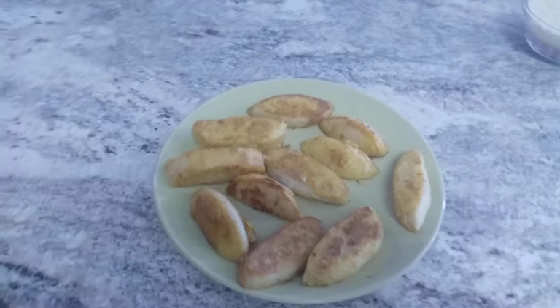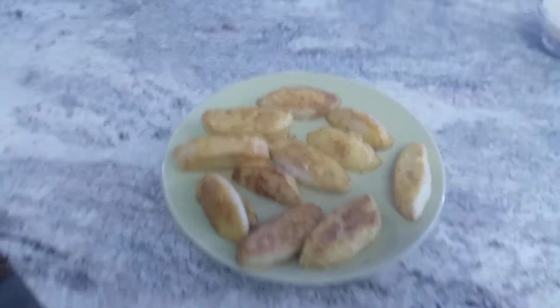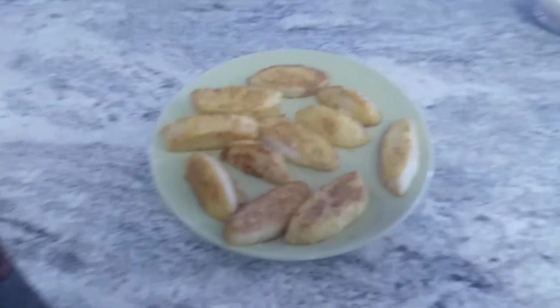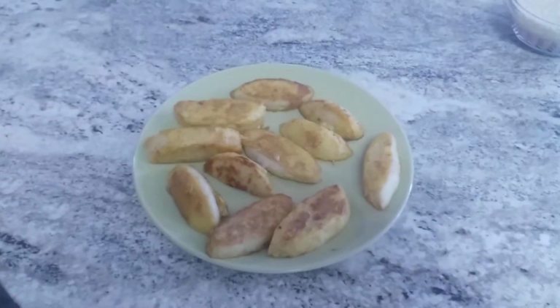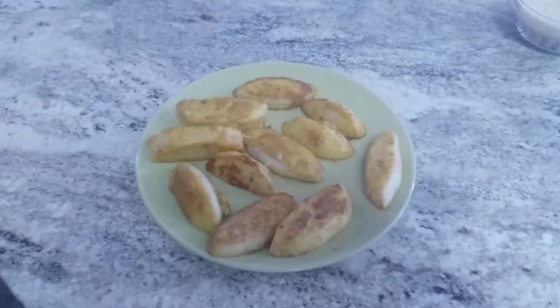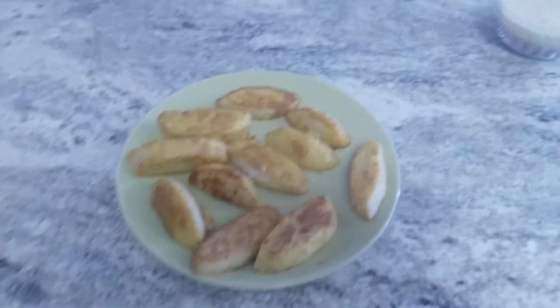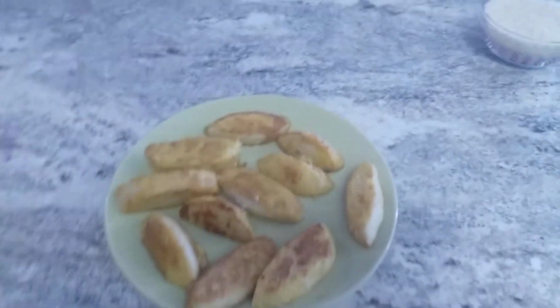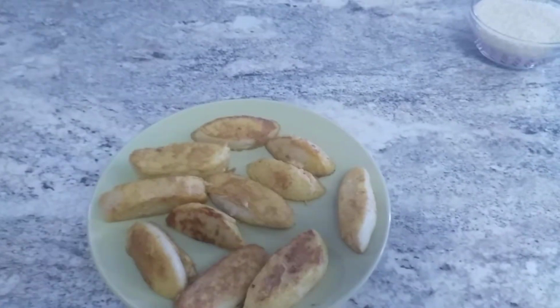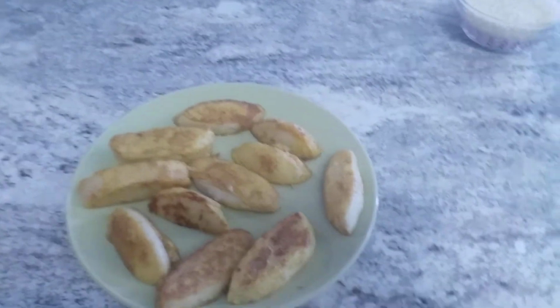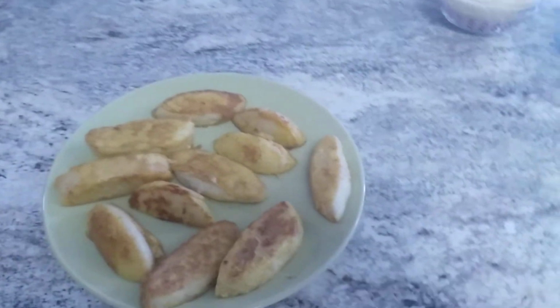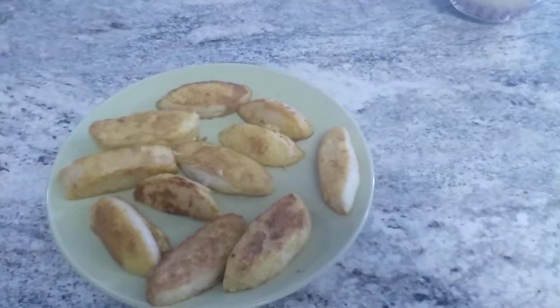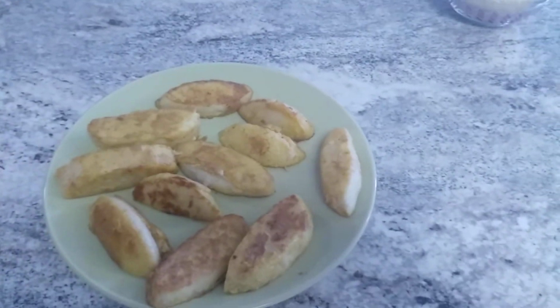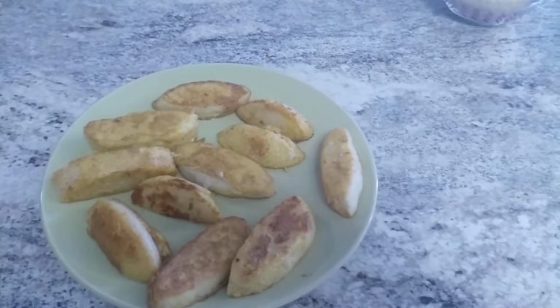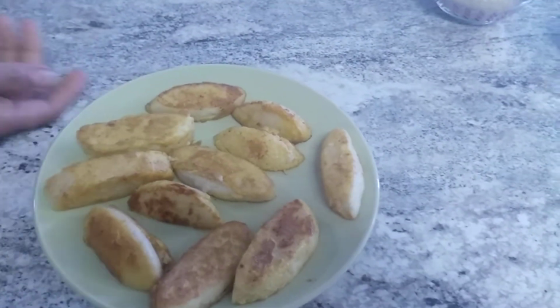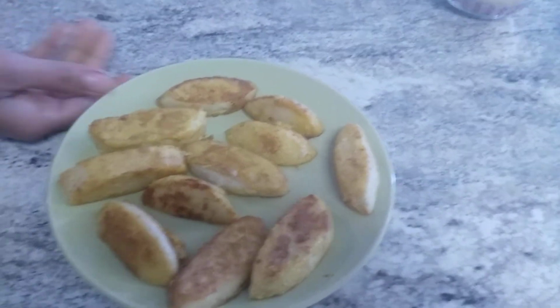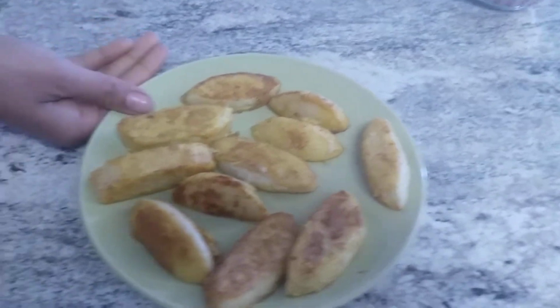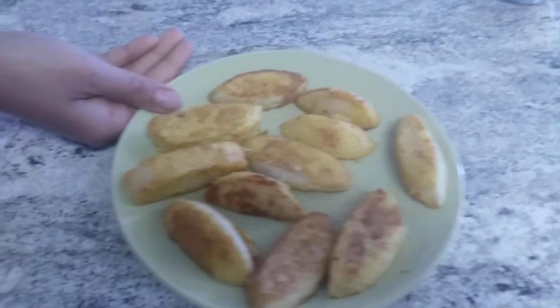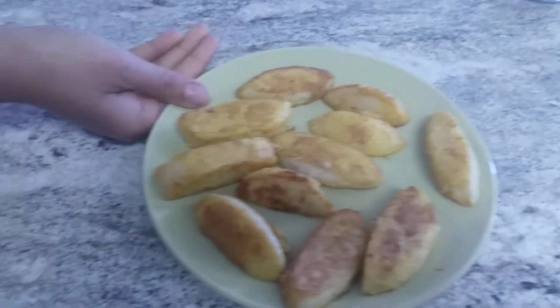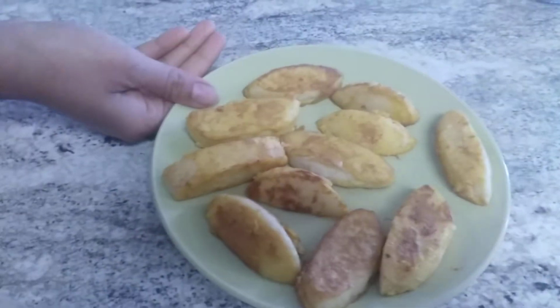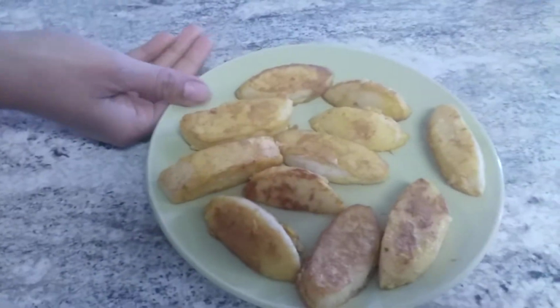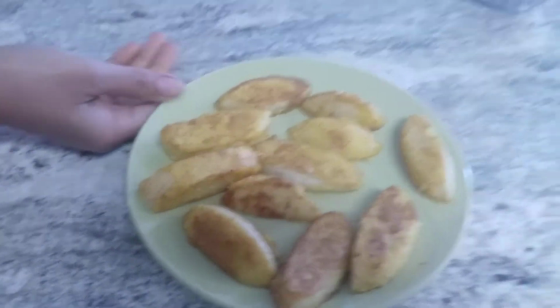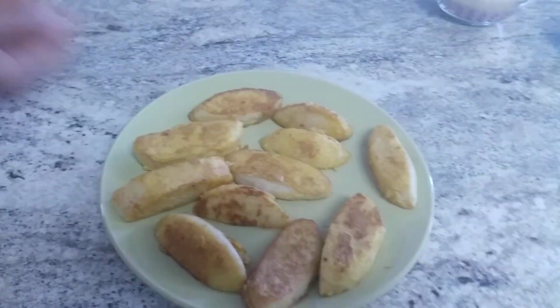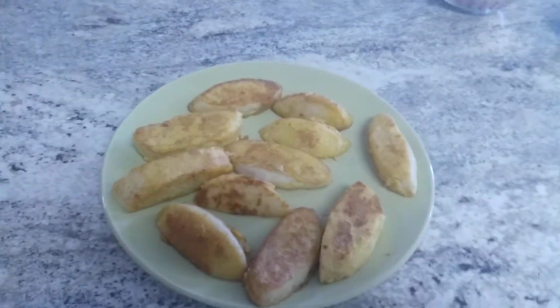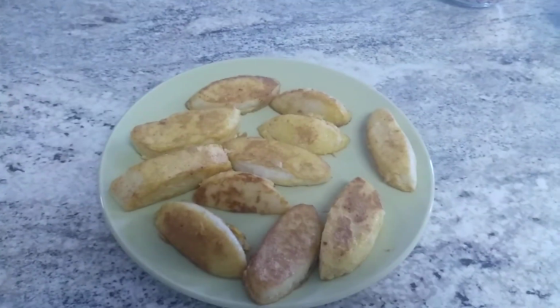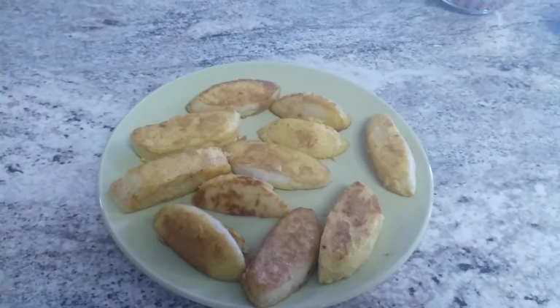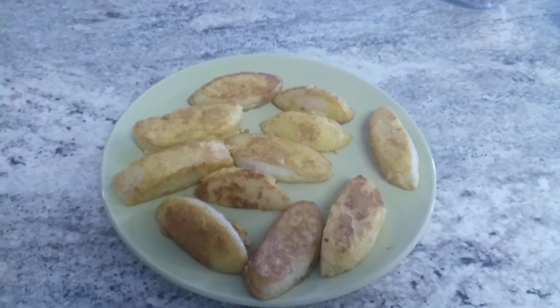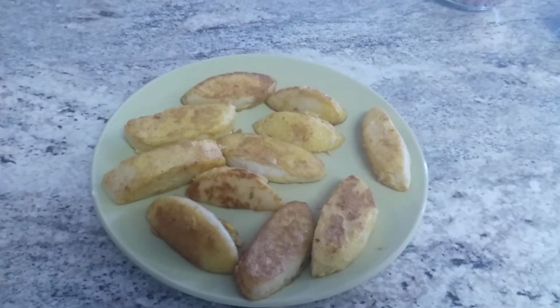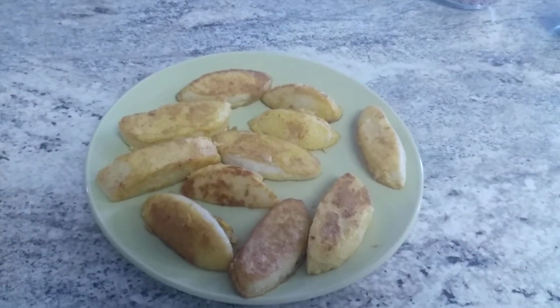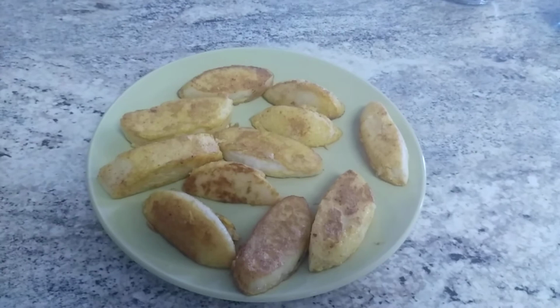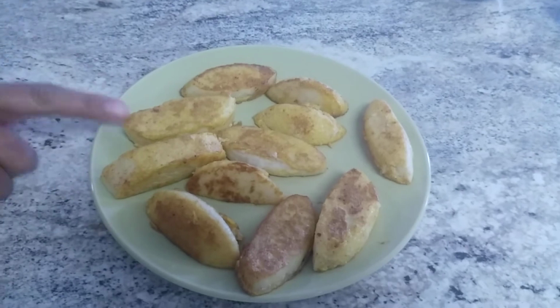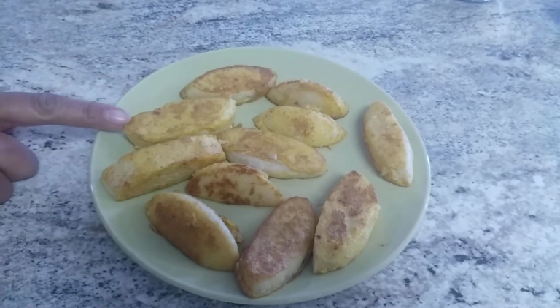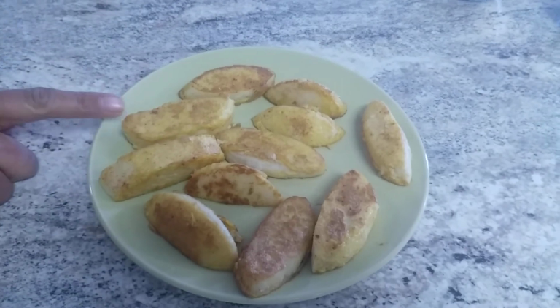Welcome to Sujada Kitchens. Today I am going to show you how to make egg idli.